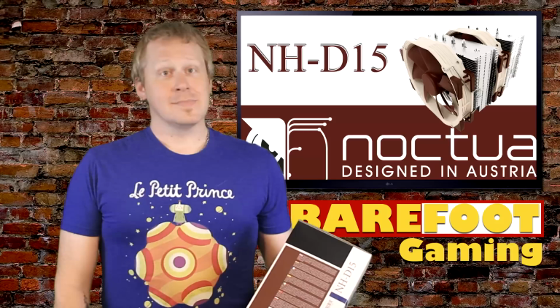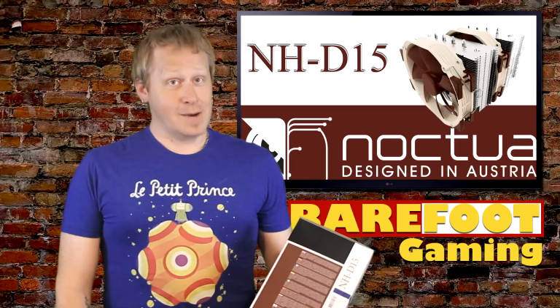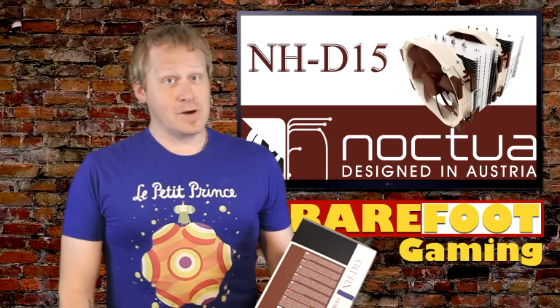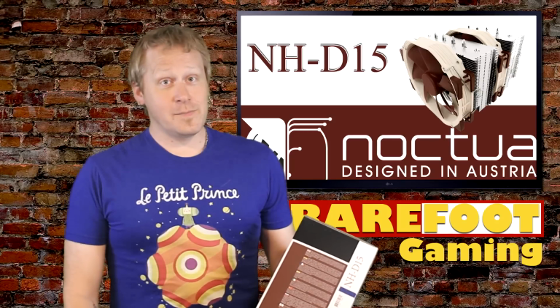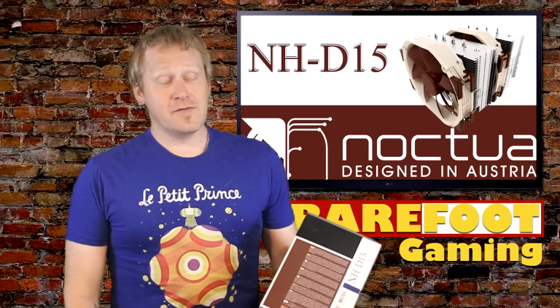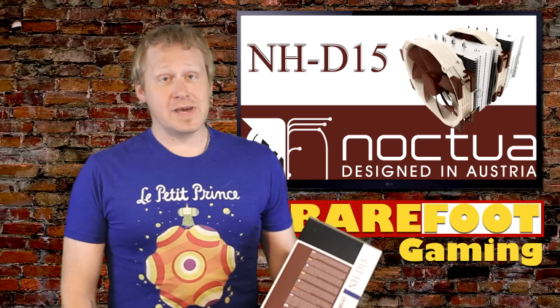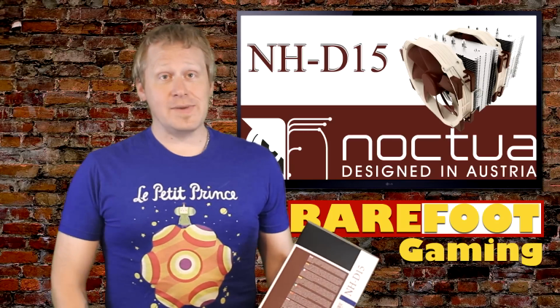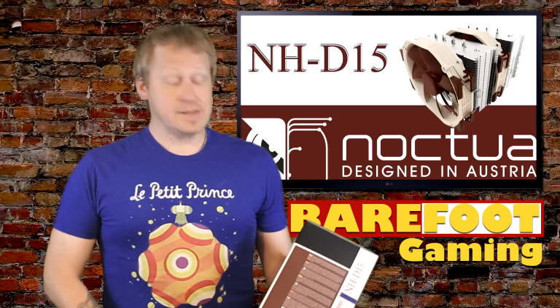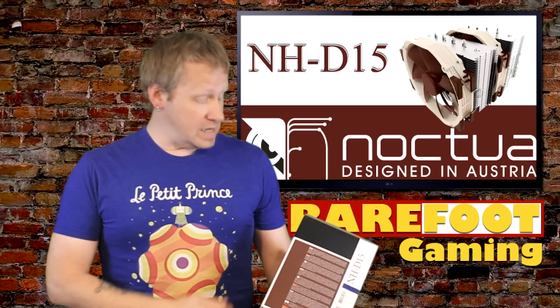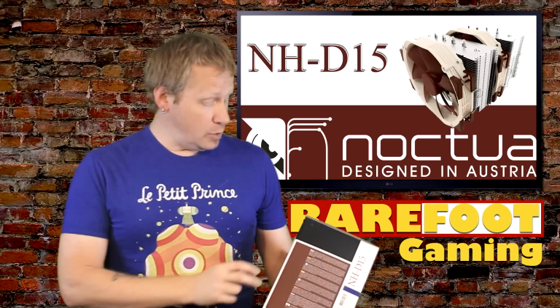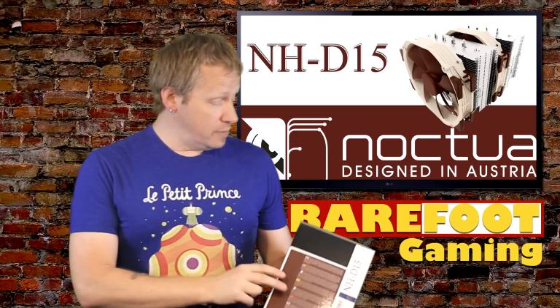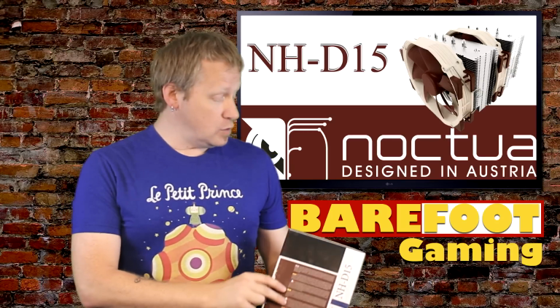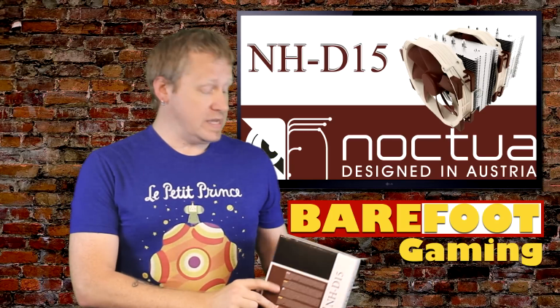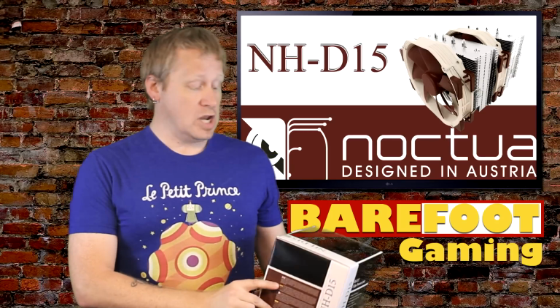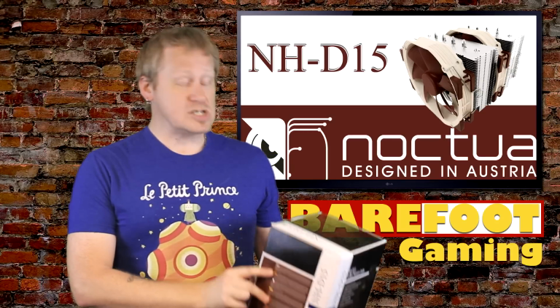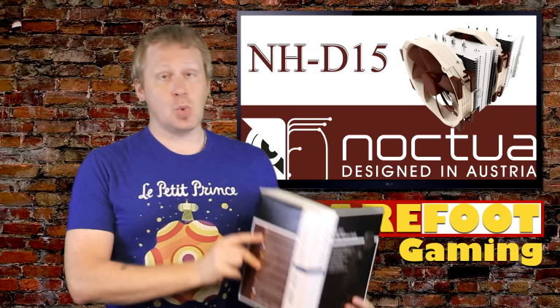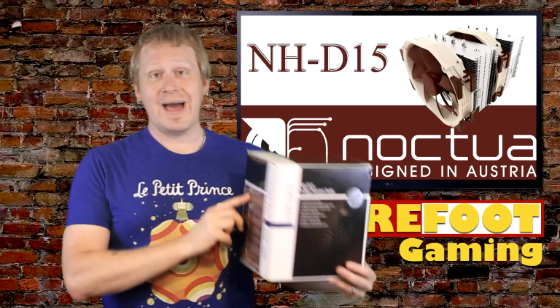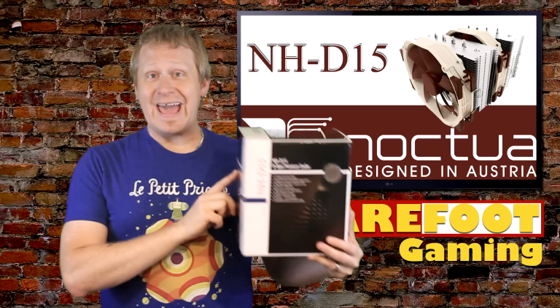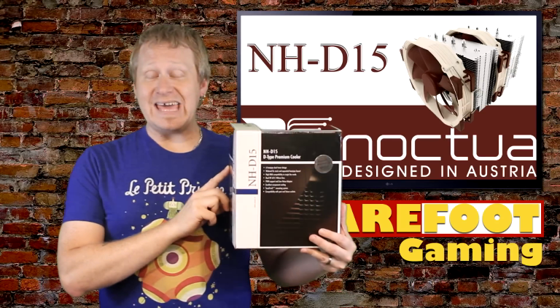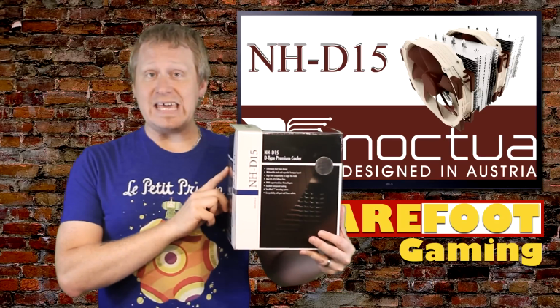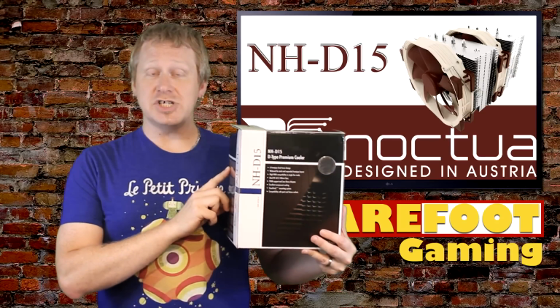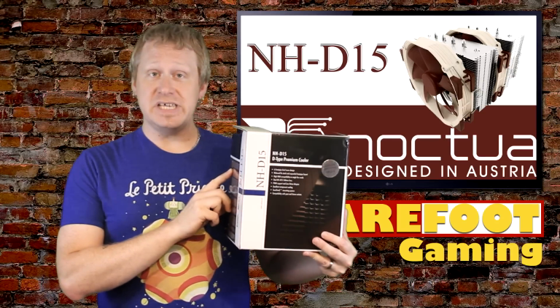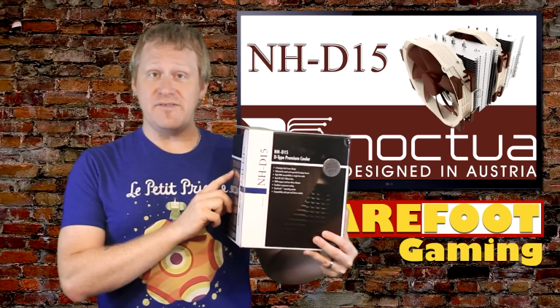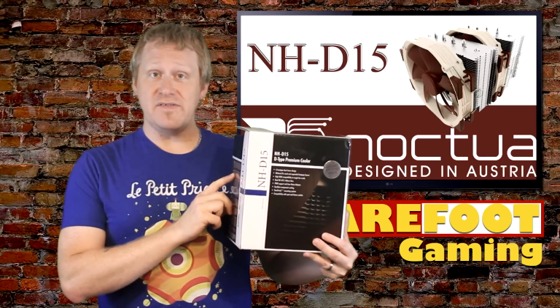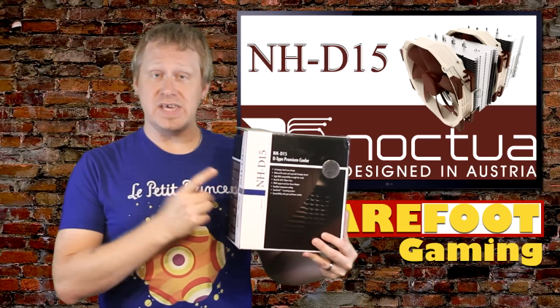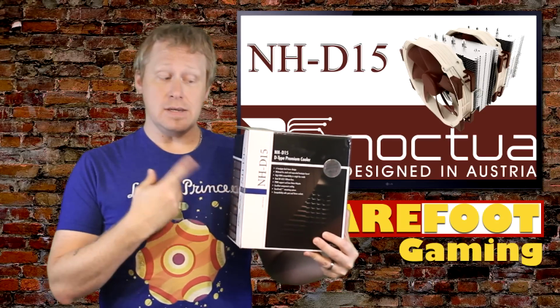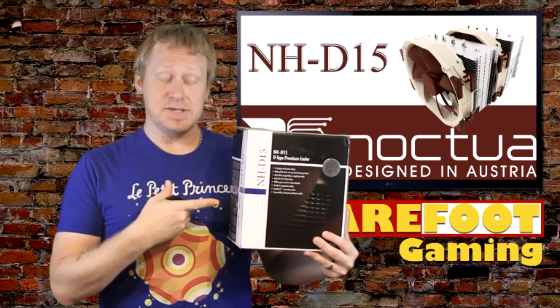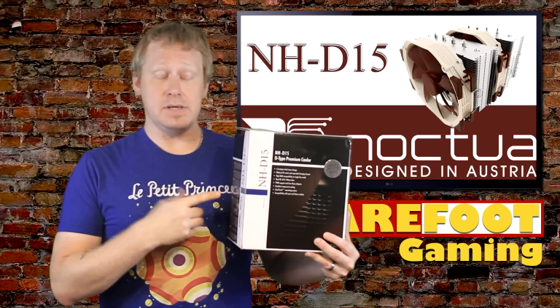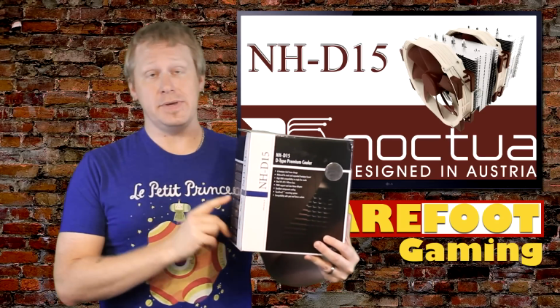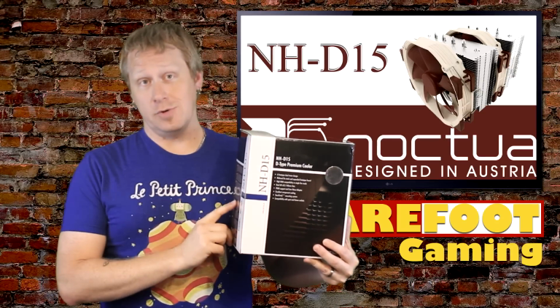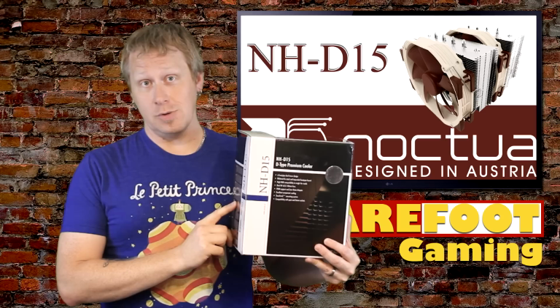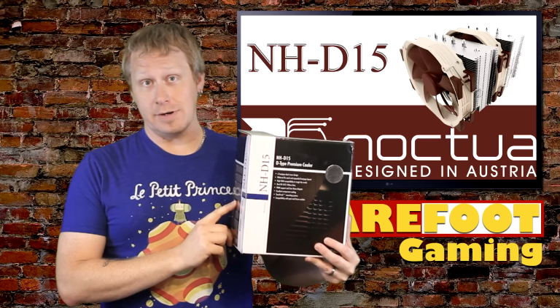I'm Rob from Barefoot Gaming, and today we review the Noctua NH-D15 CPU Cooler.